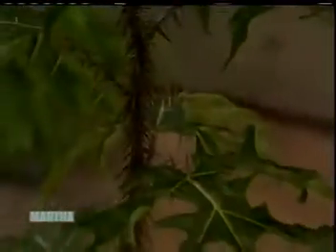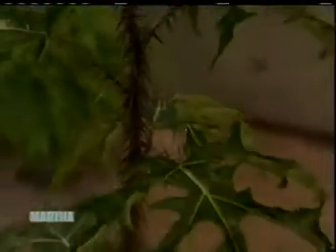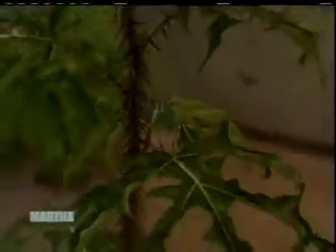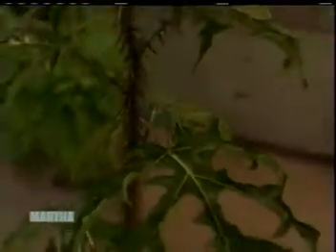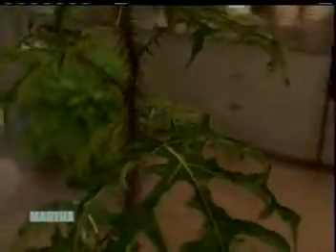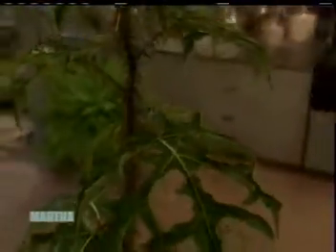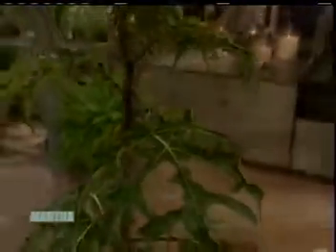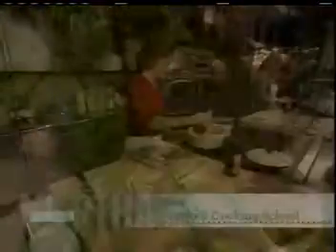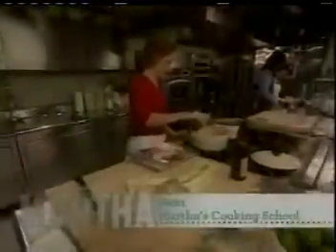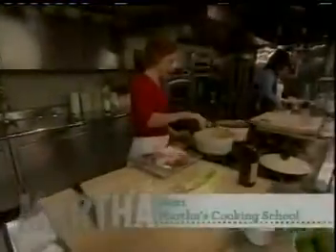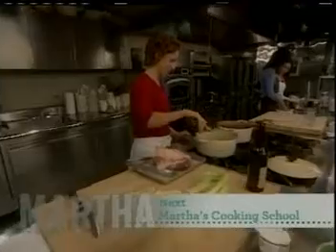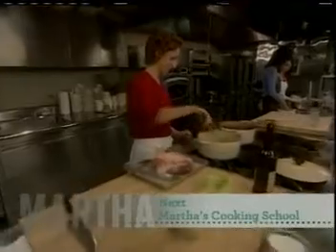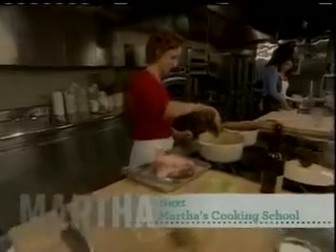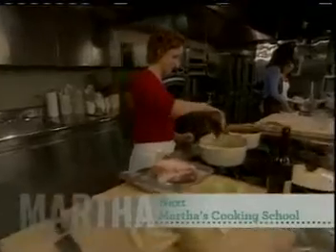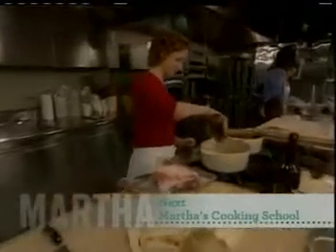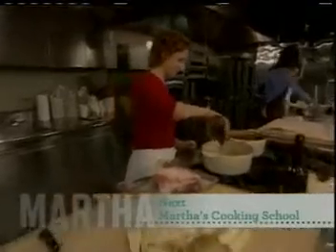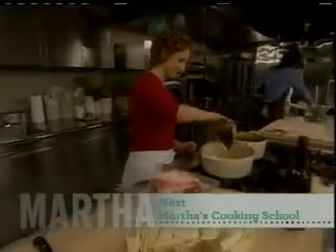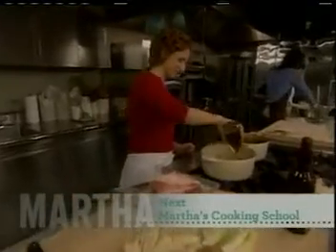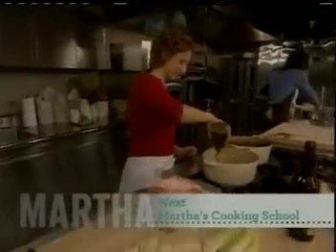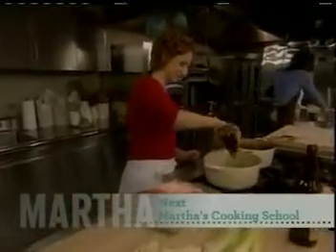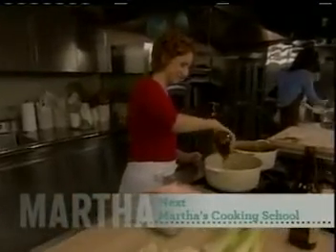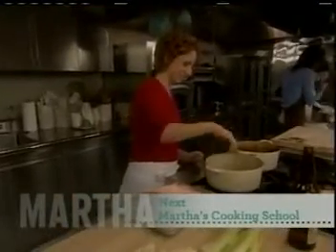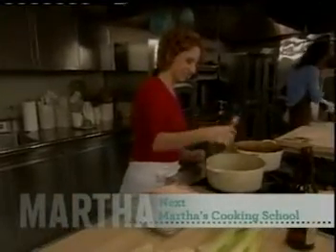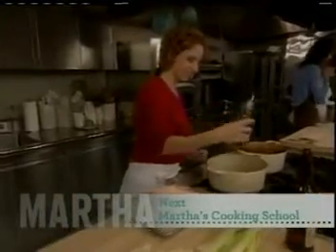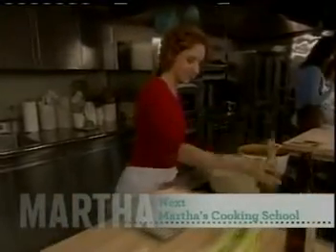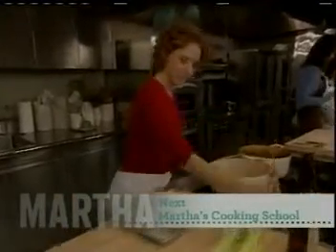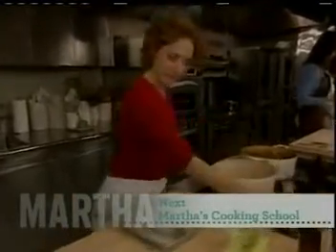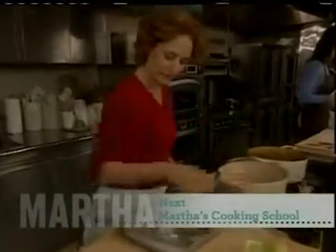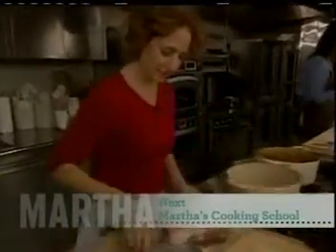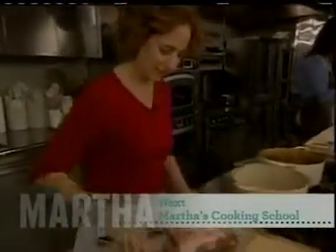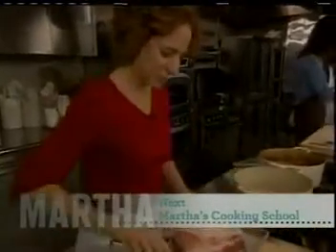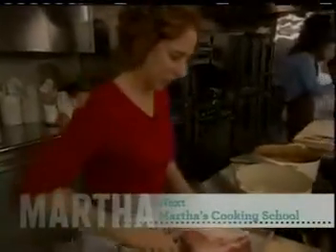Cooking School continues with a lesson in braising, and then Sarah Carey shows how to make a delicious pork shoulder. We'll be right back.